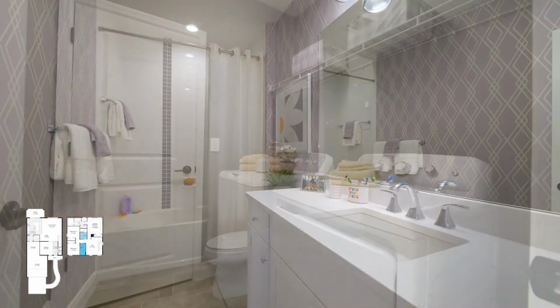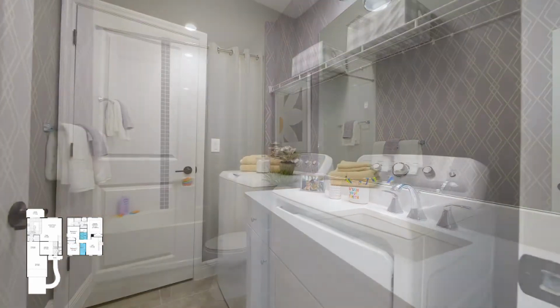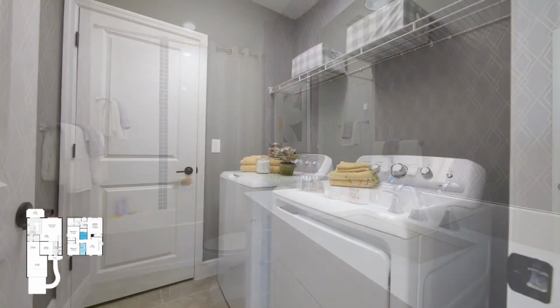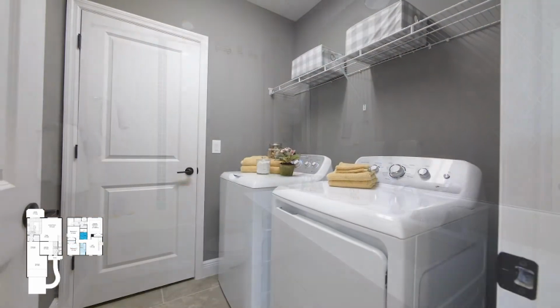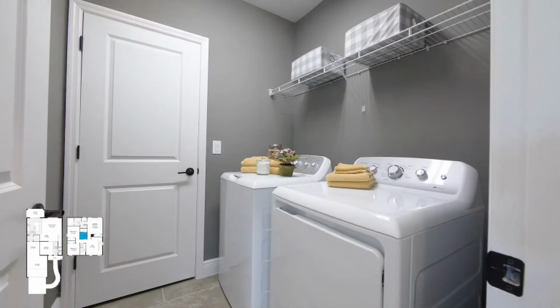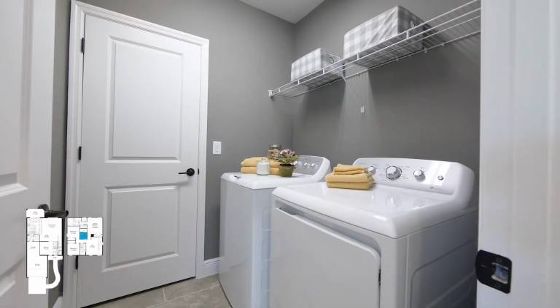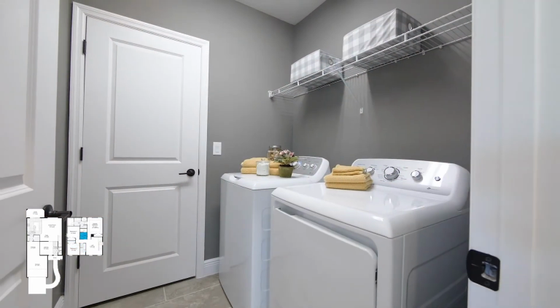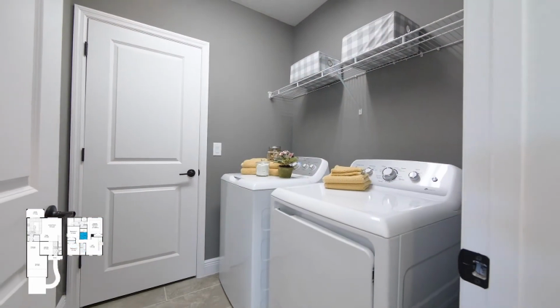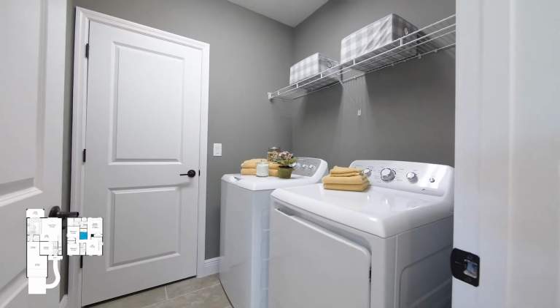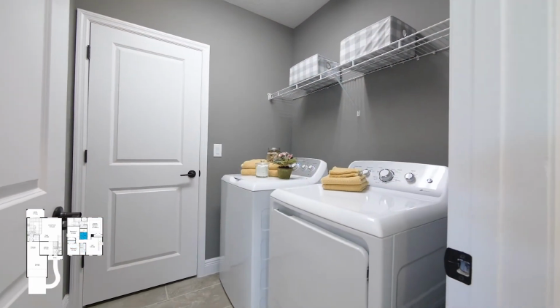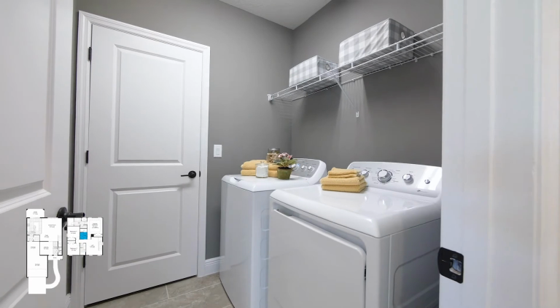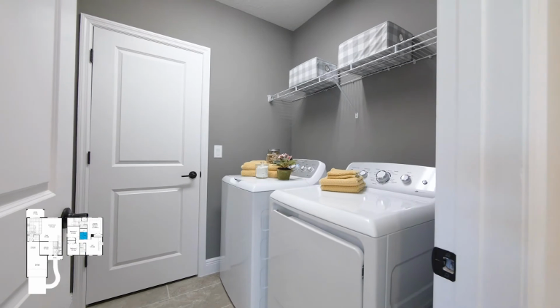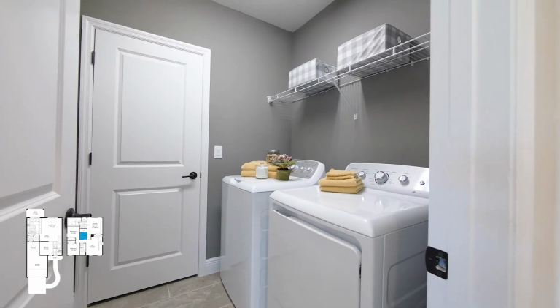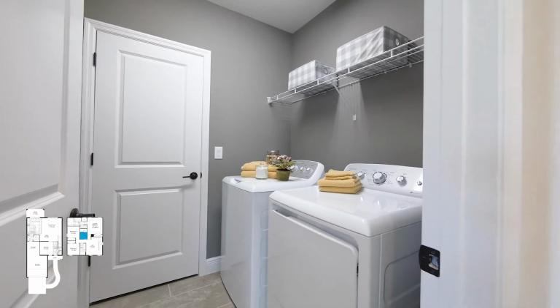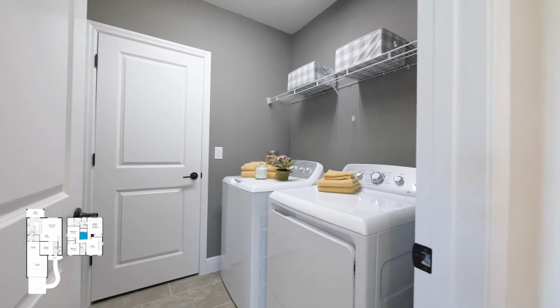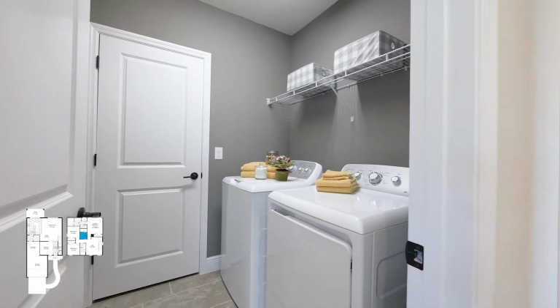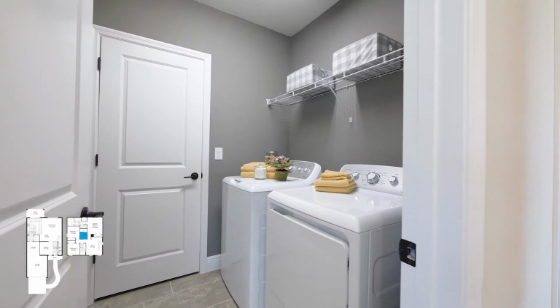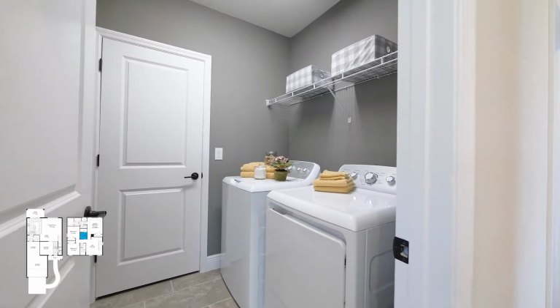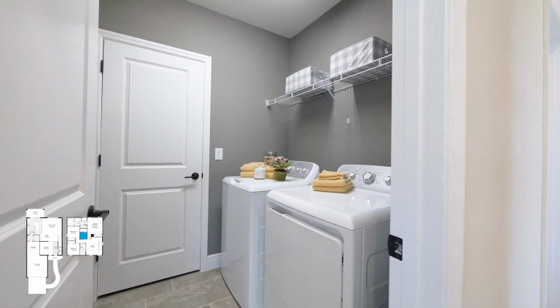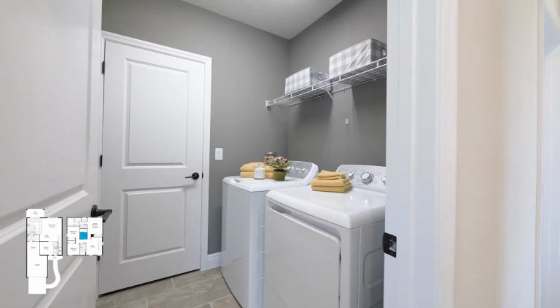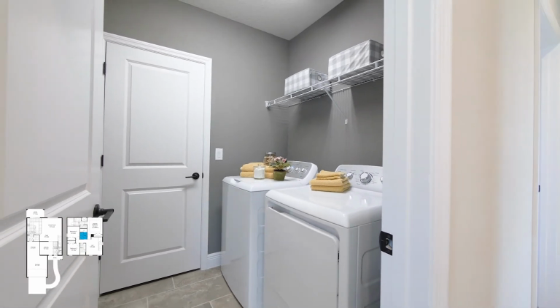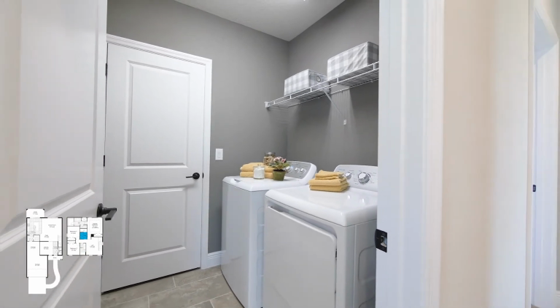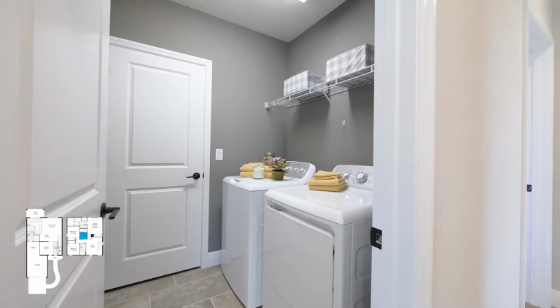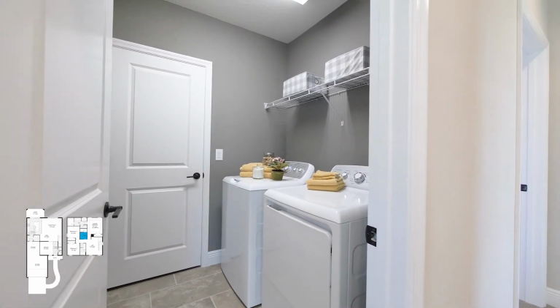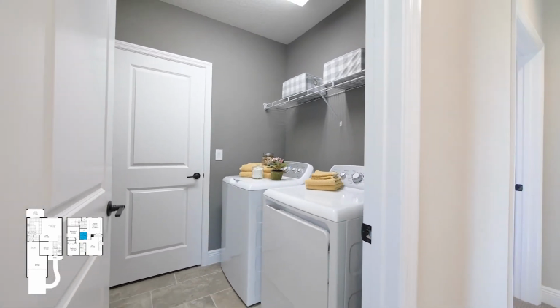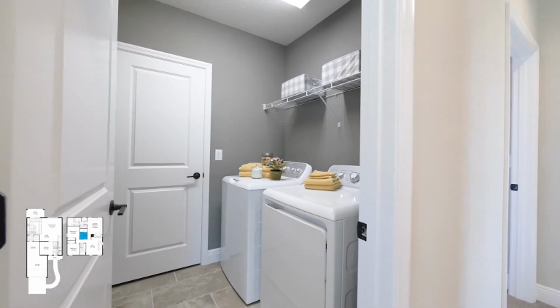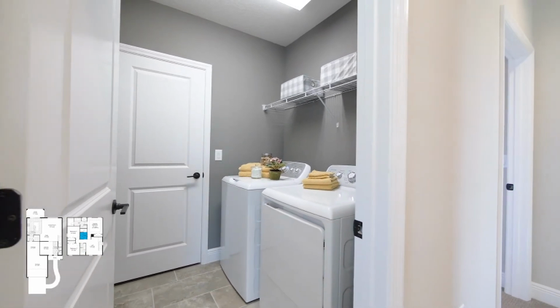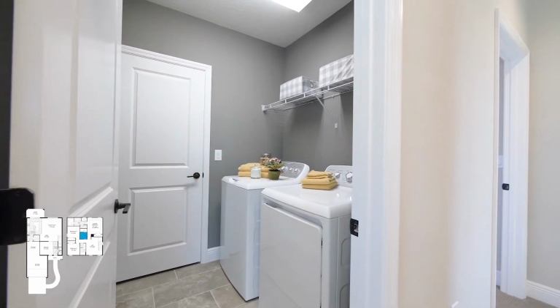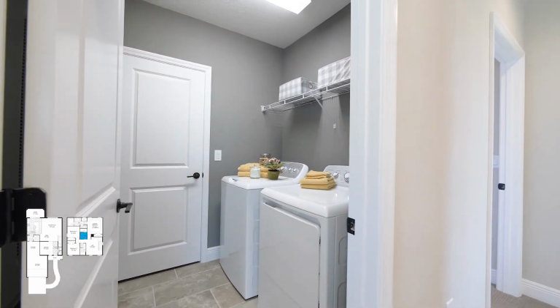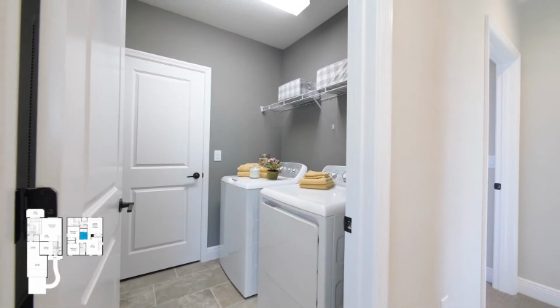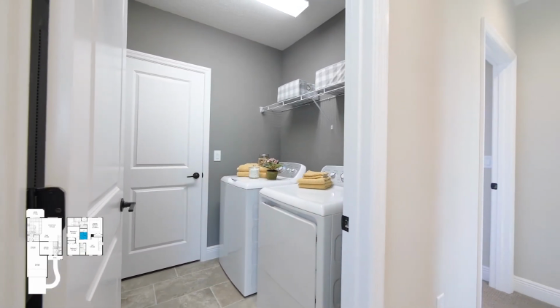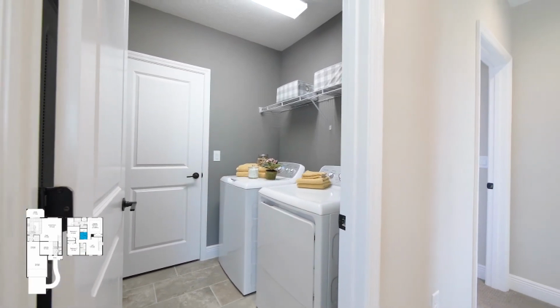With your private laundry room, you have easy access from all three bedrooms, which just makes it convenient for you.